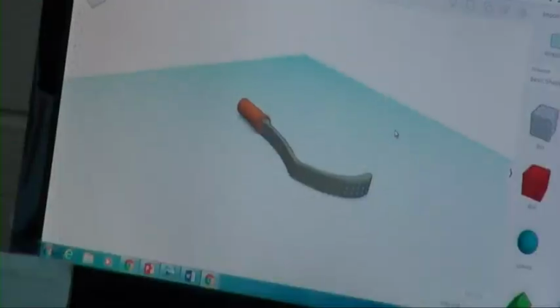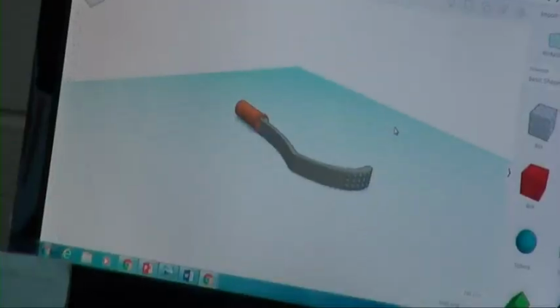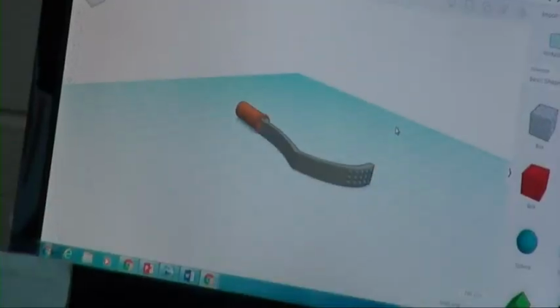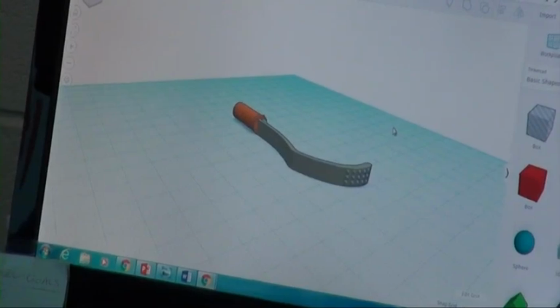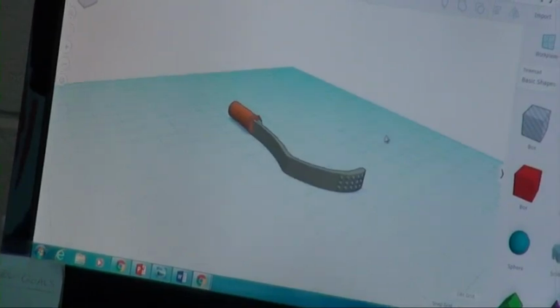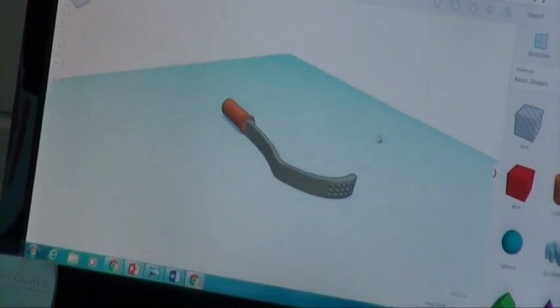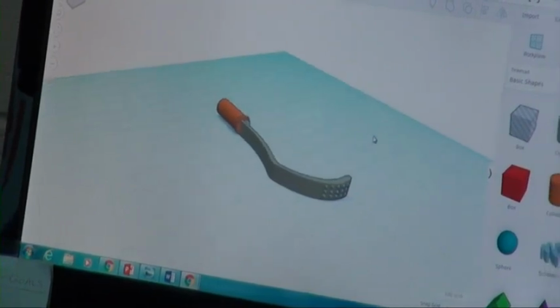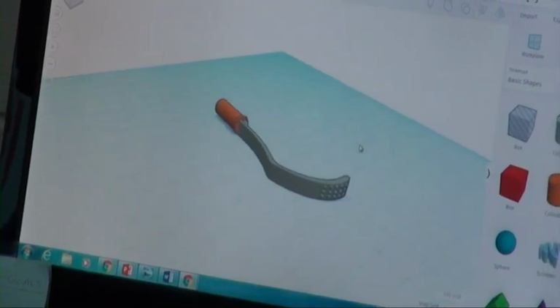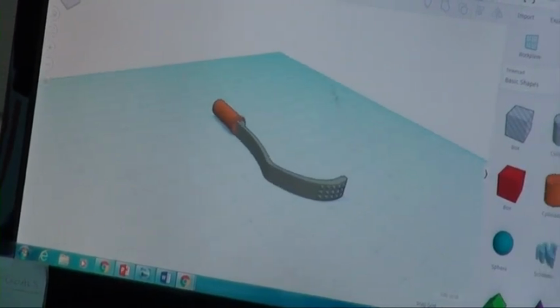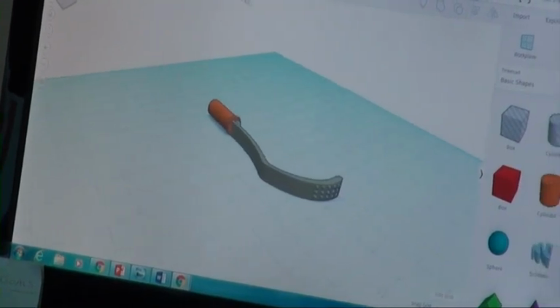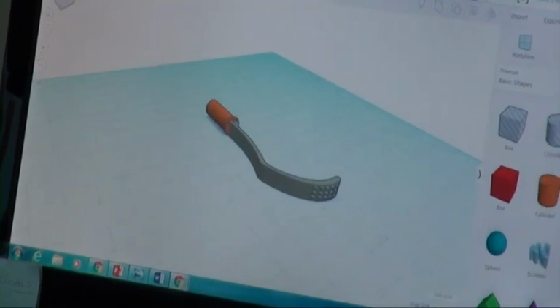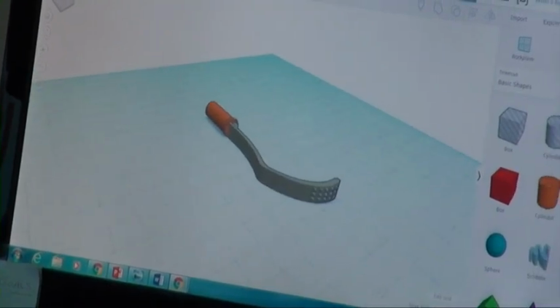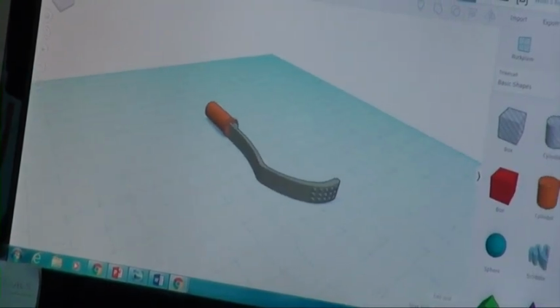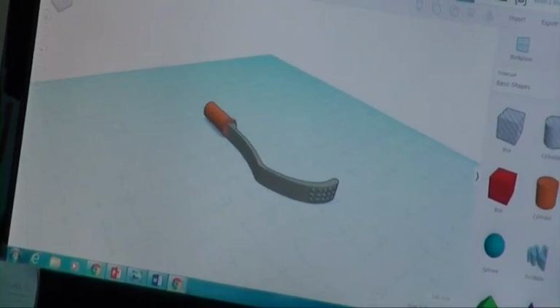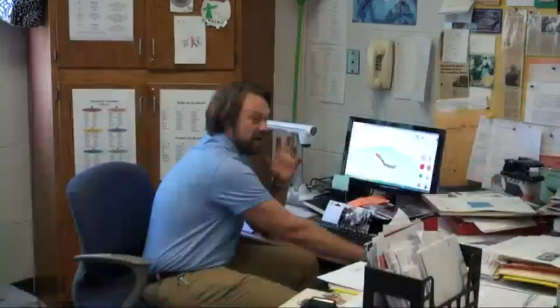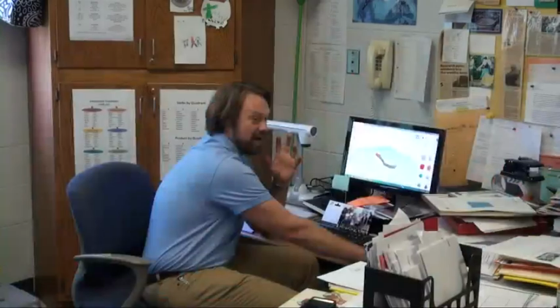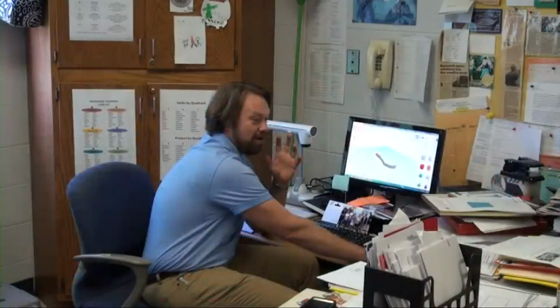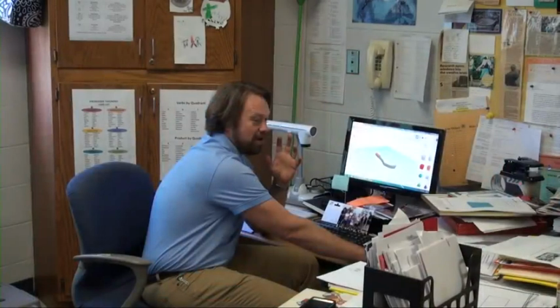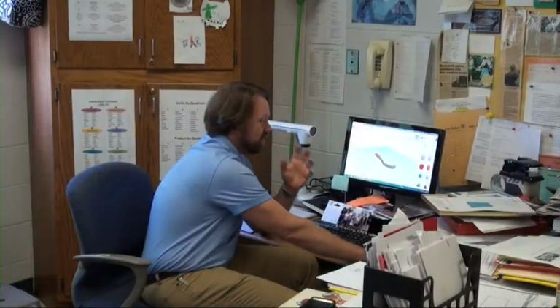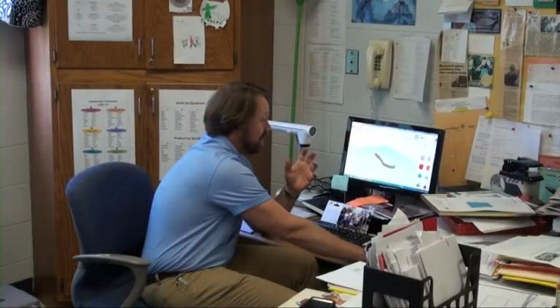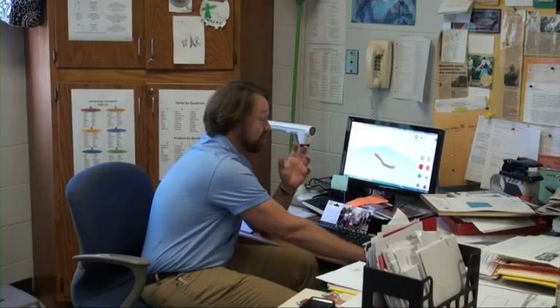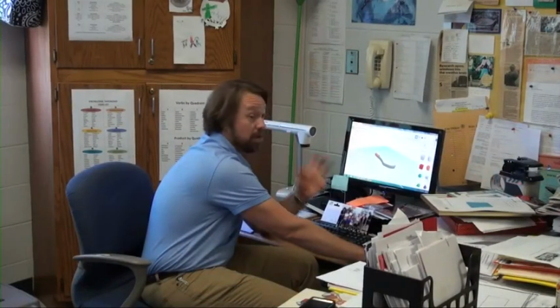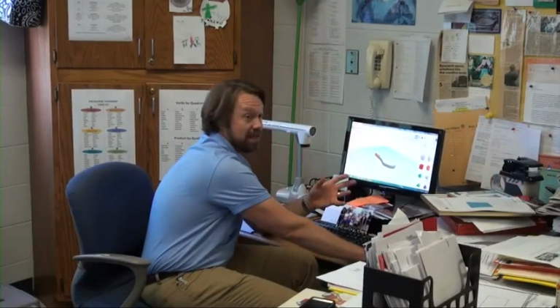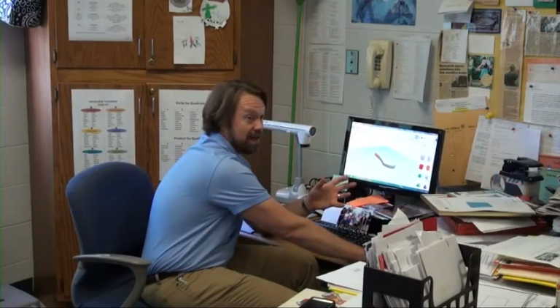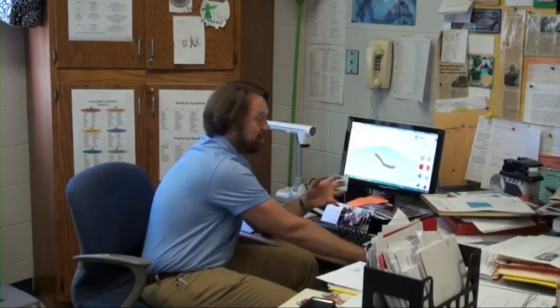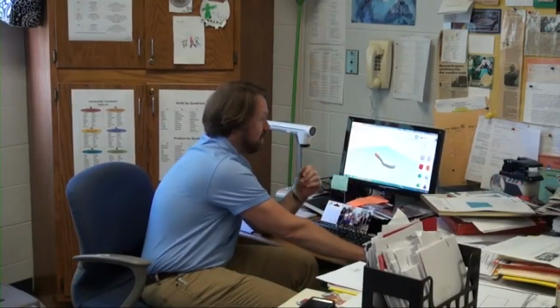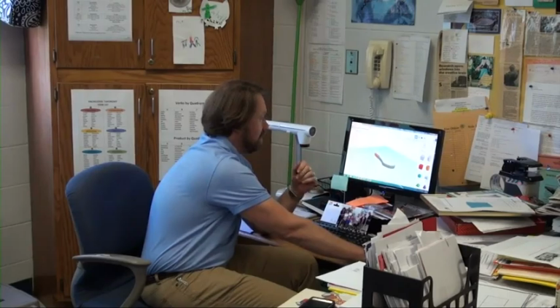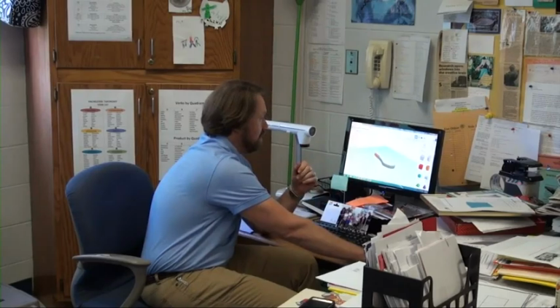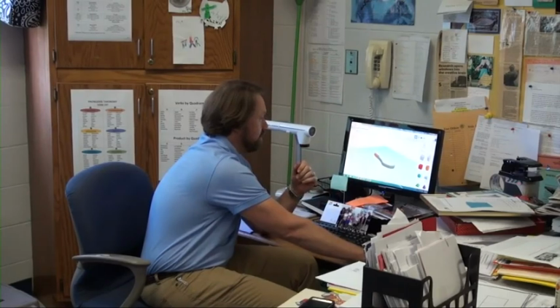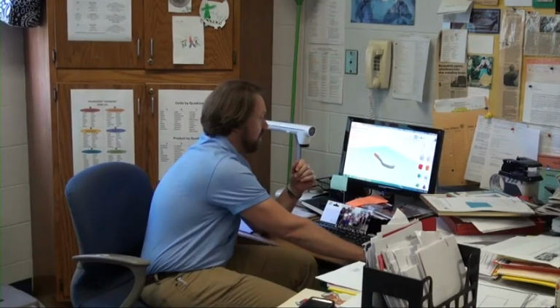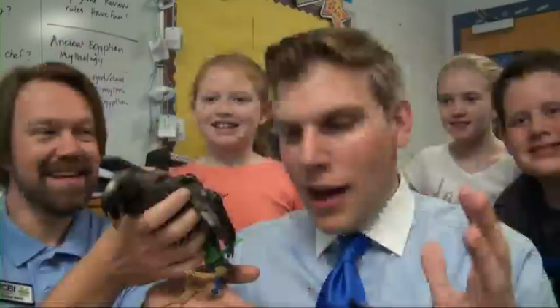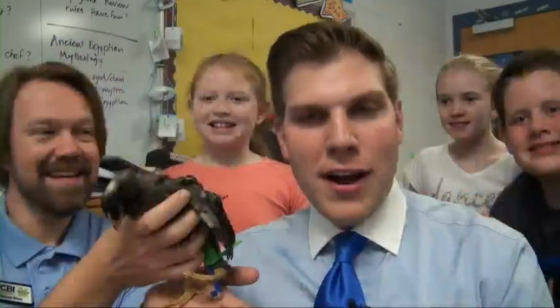The Robert C. Bird Institute provided the tools for the prosthetic. The creation is a combination of all the students' ideas.